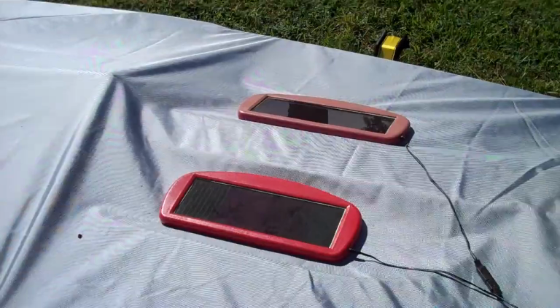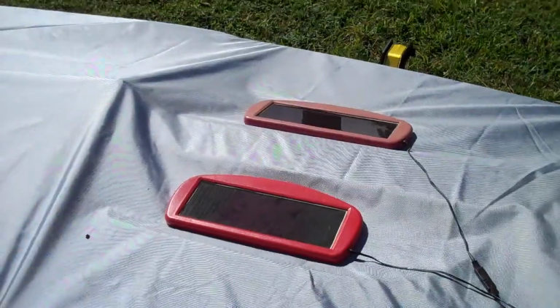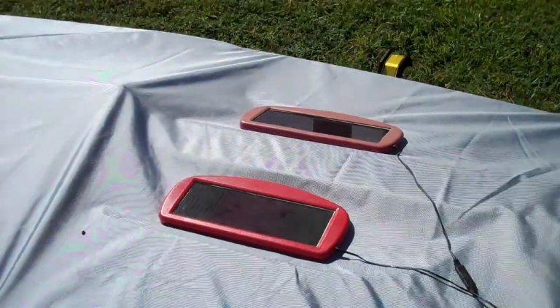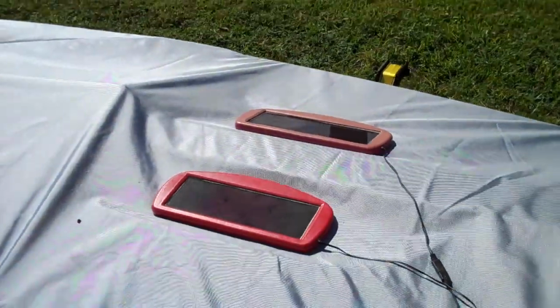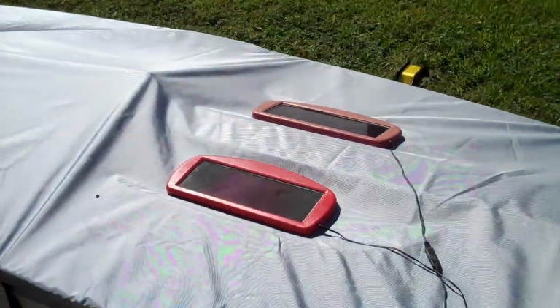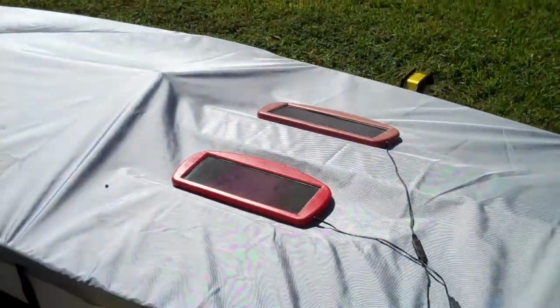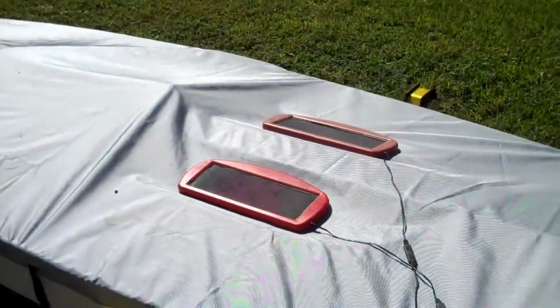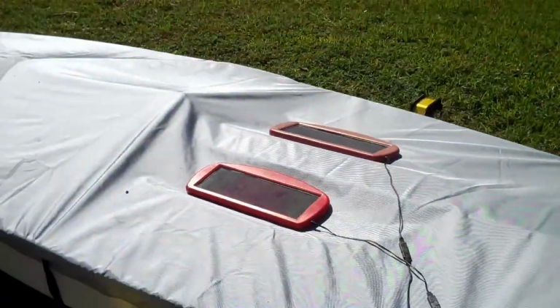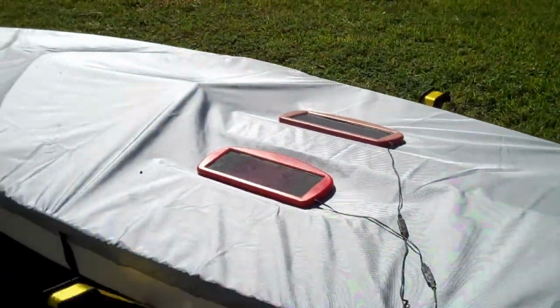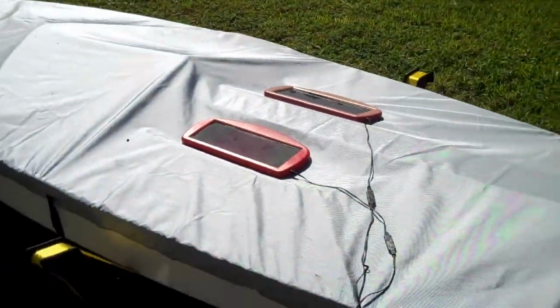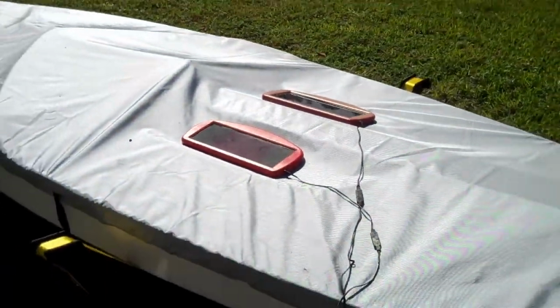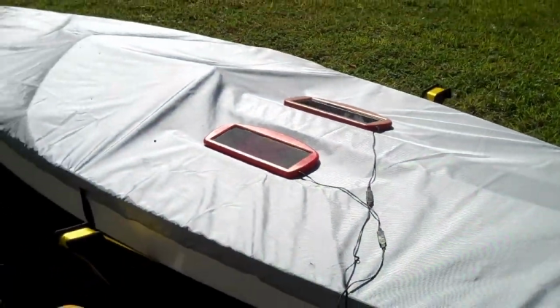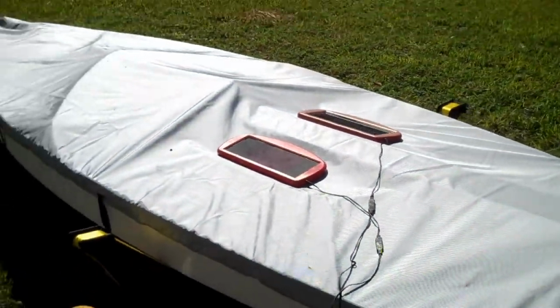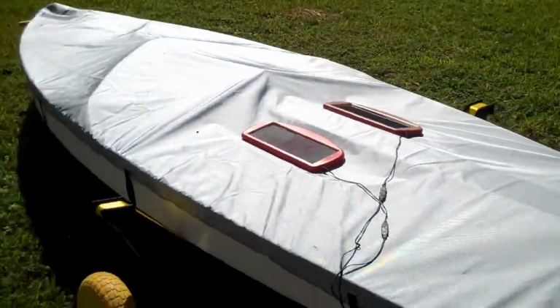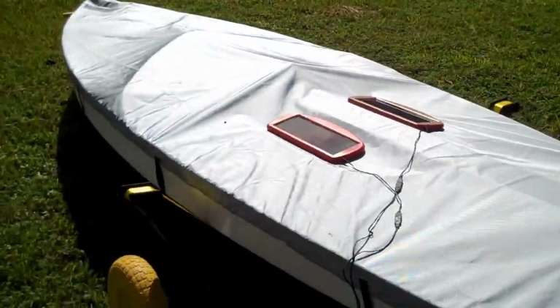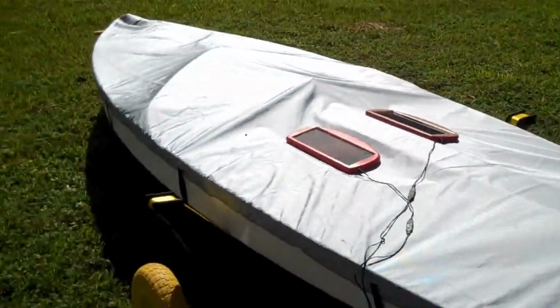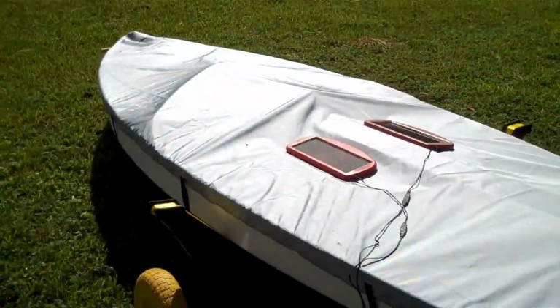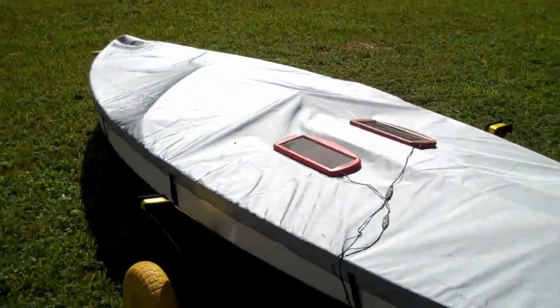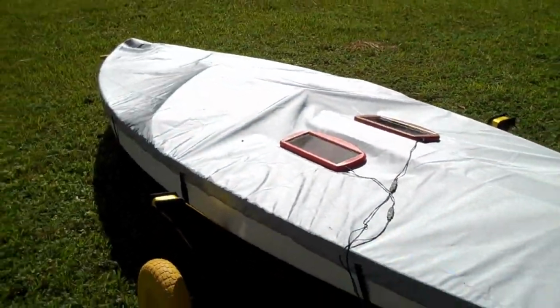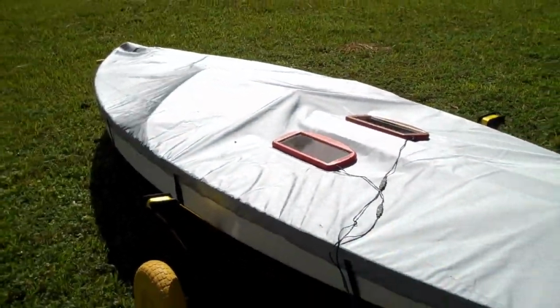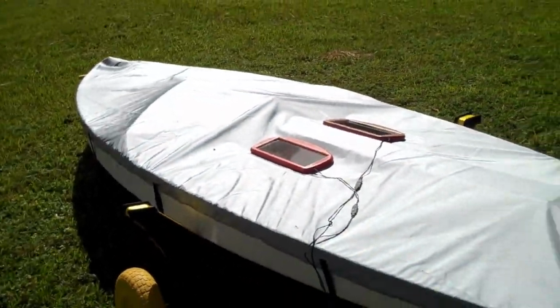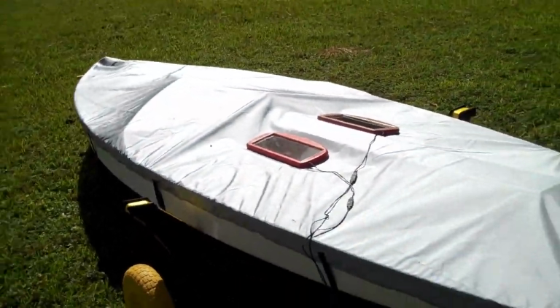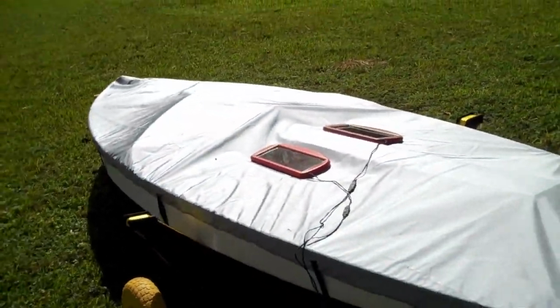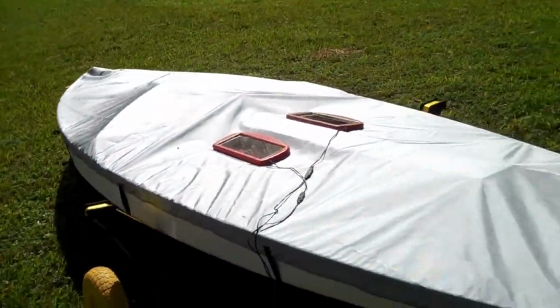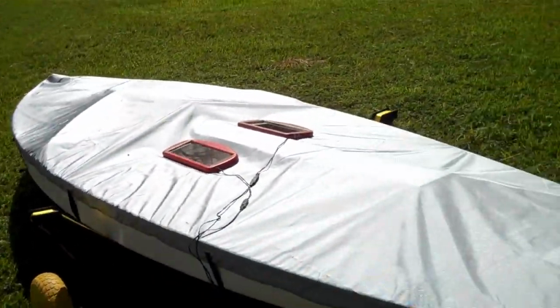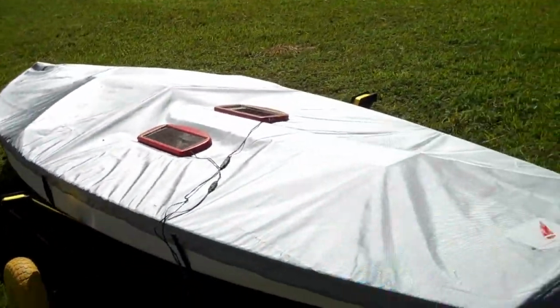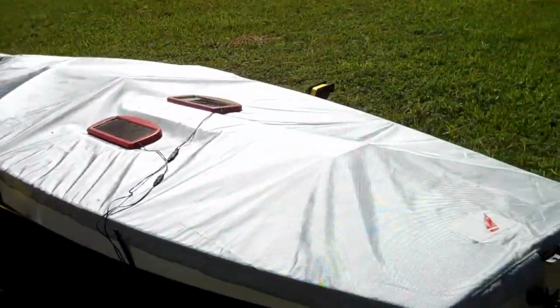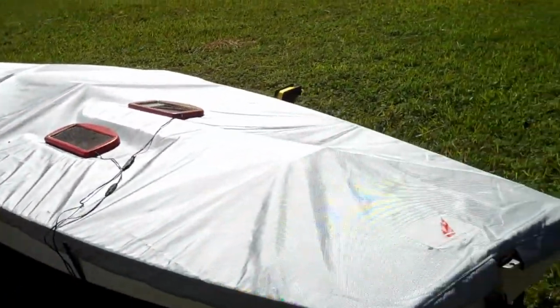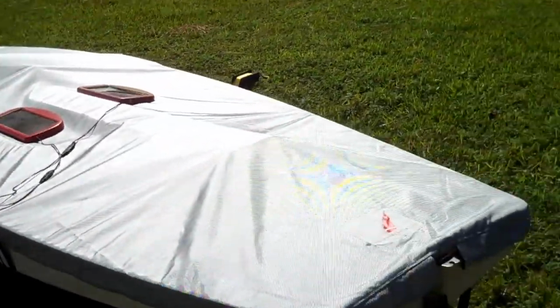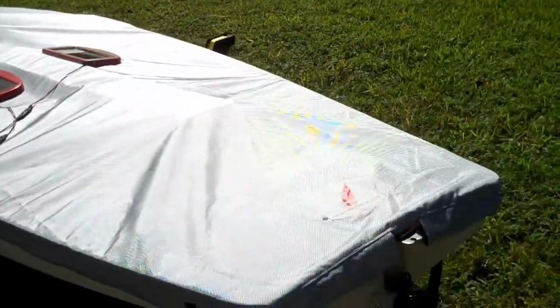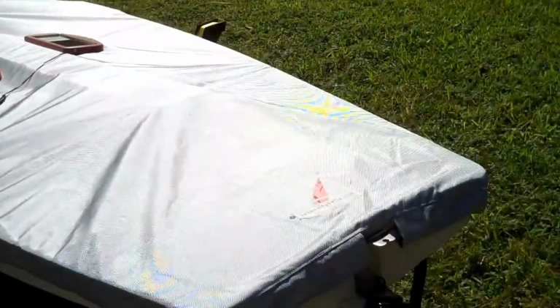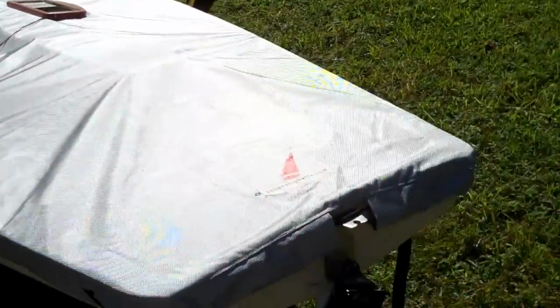This is my solar-powered sailboat dehumidifier.